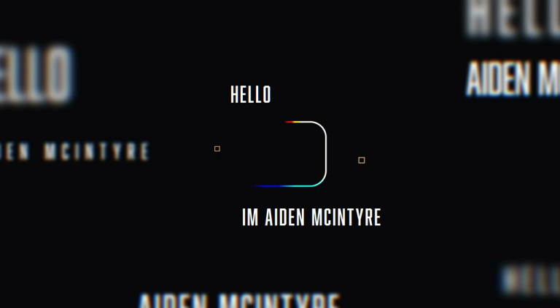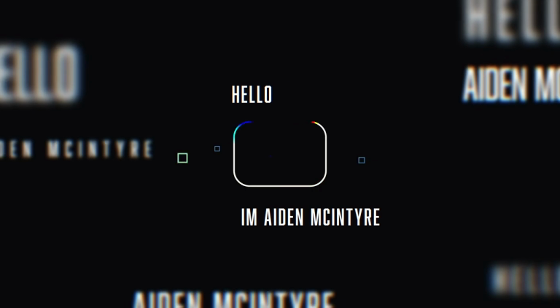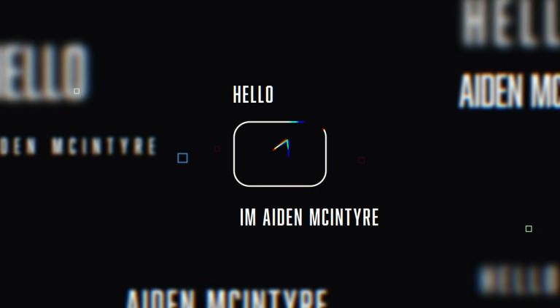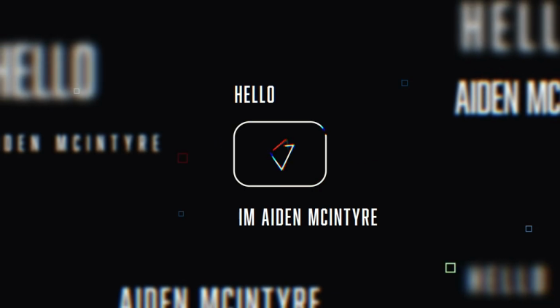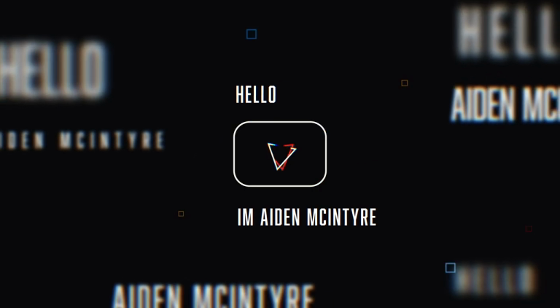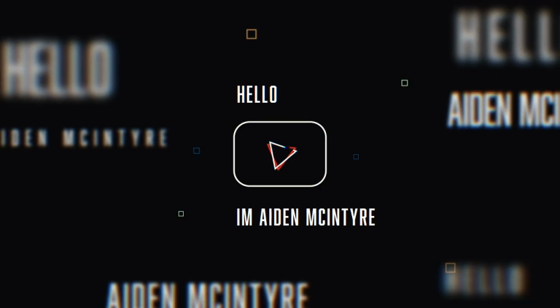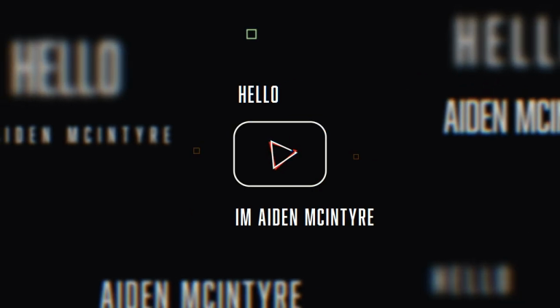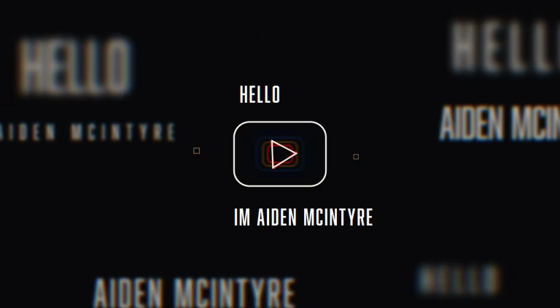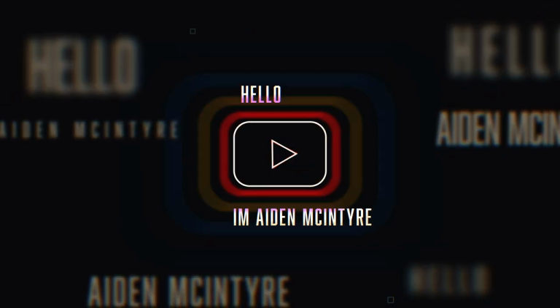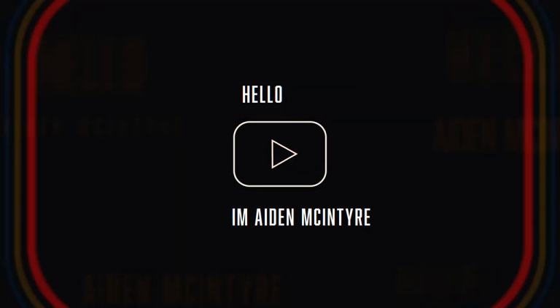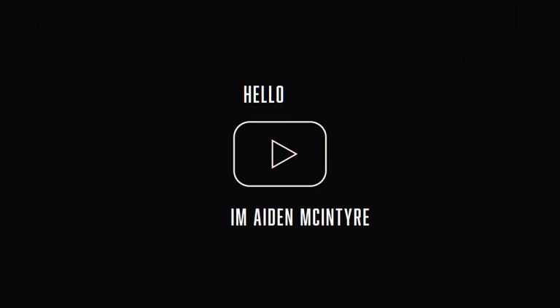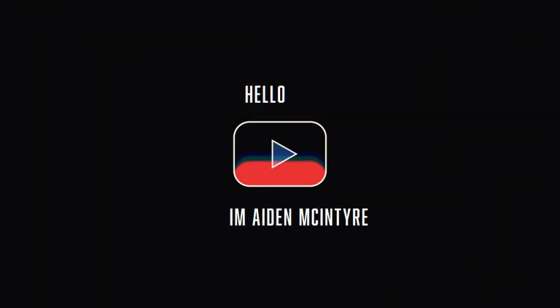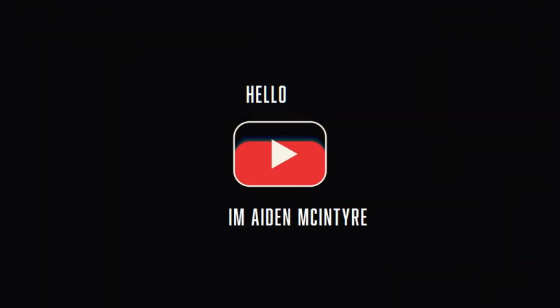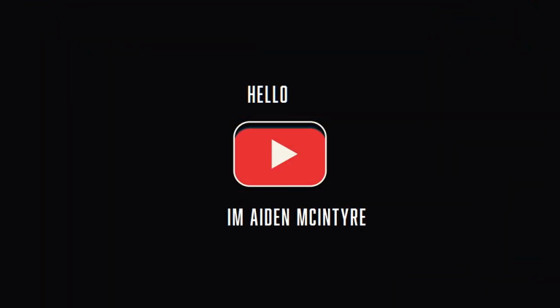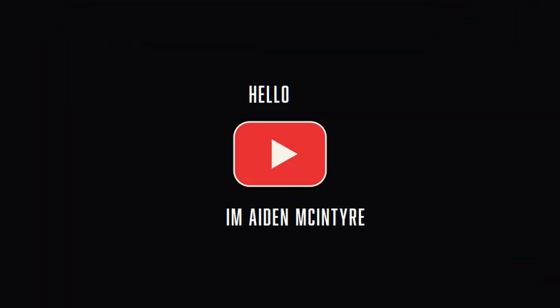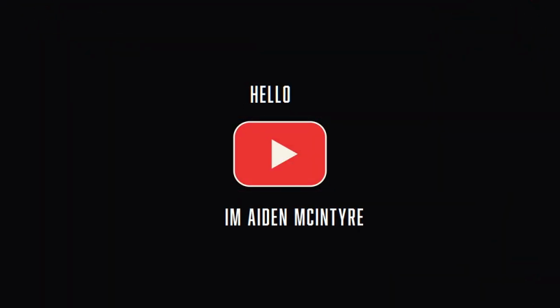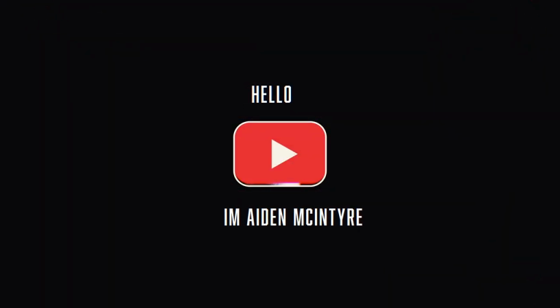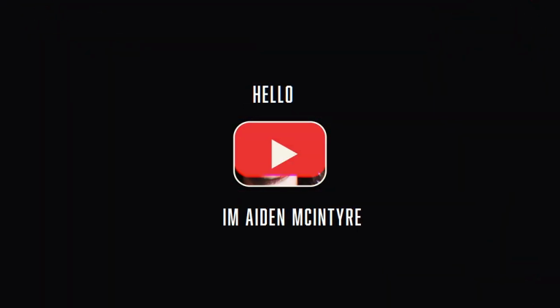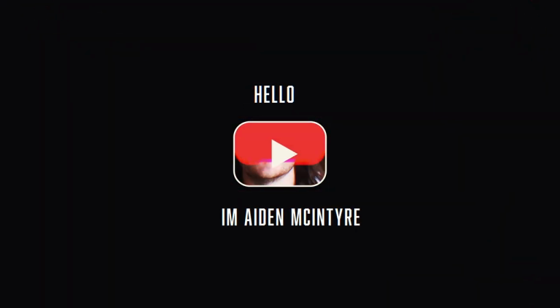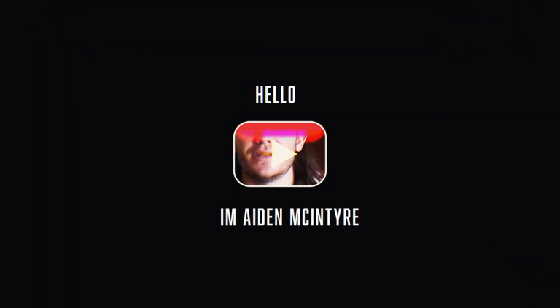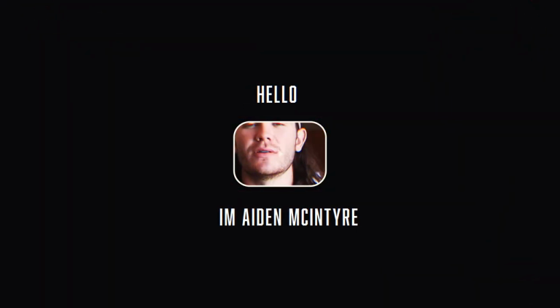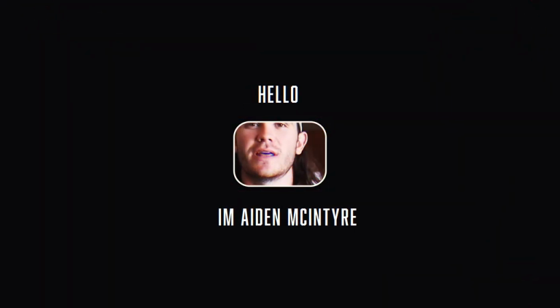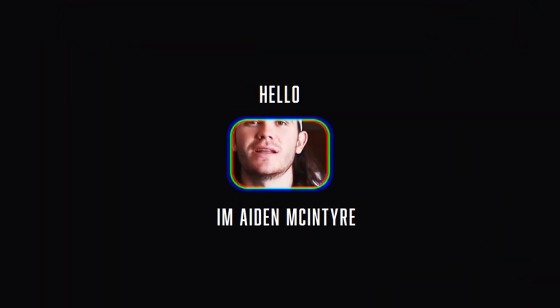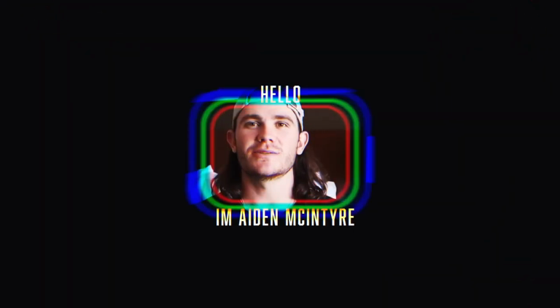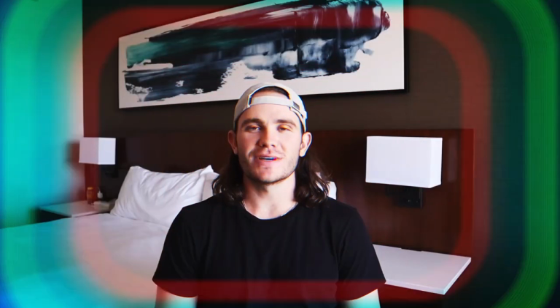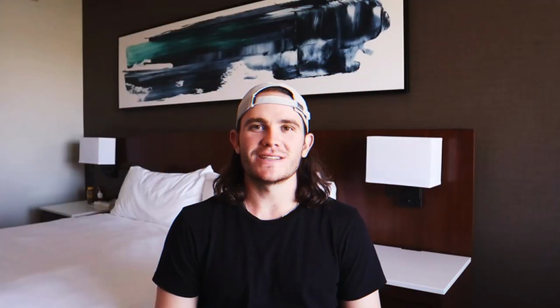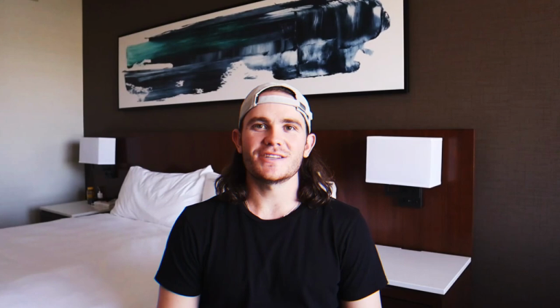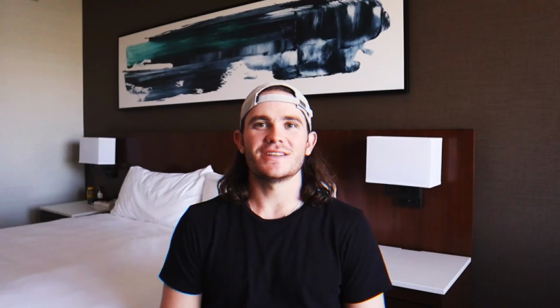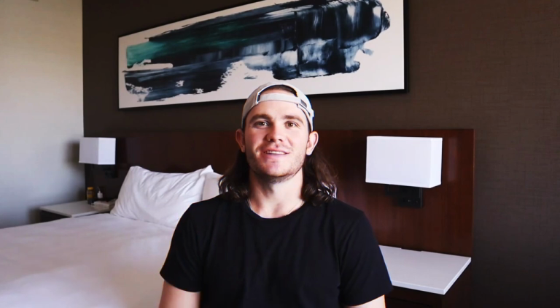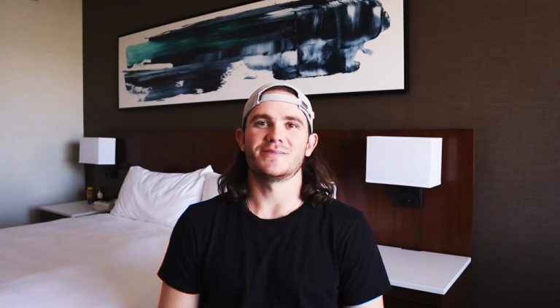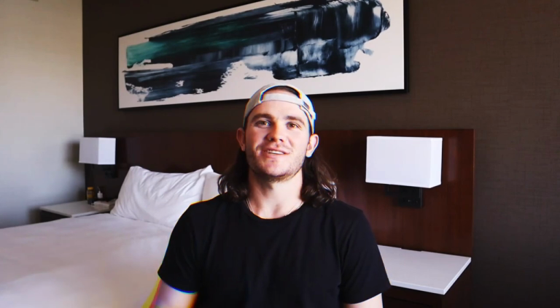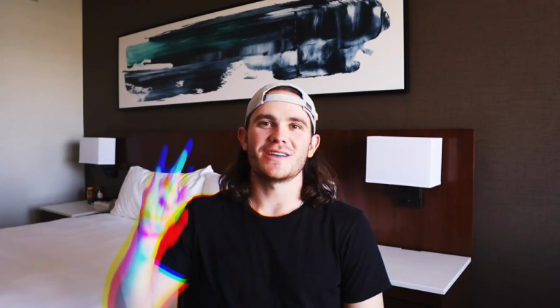What's up everybody, my name is Aiden McIntyre. I'm a baseball player with the Oakland Athletics organization and this is my channel.